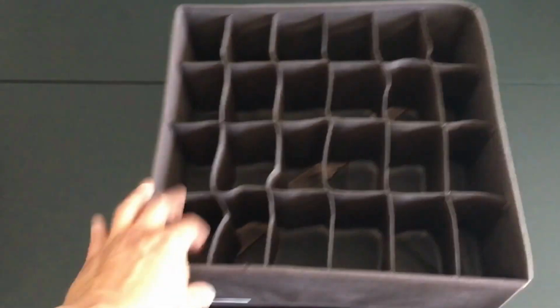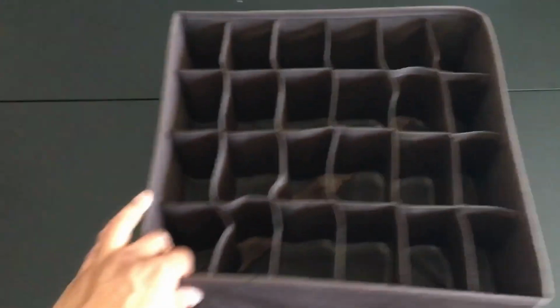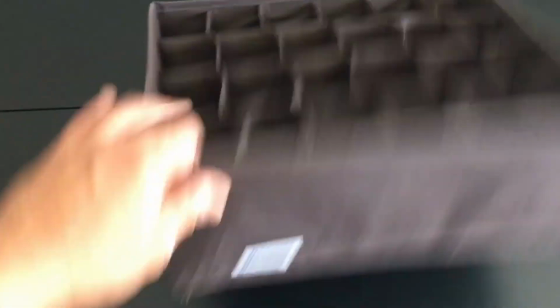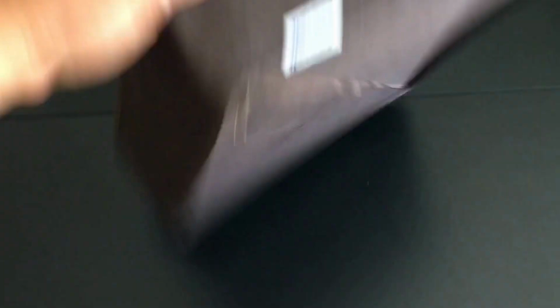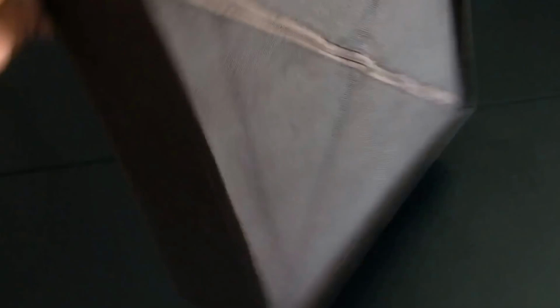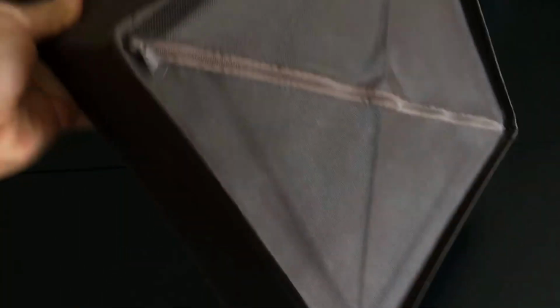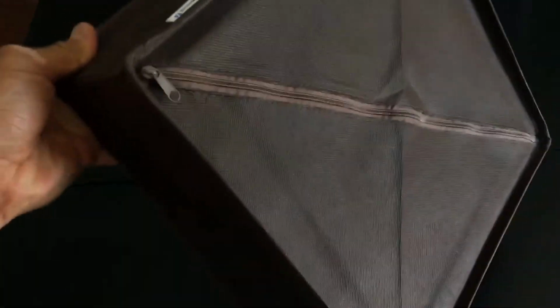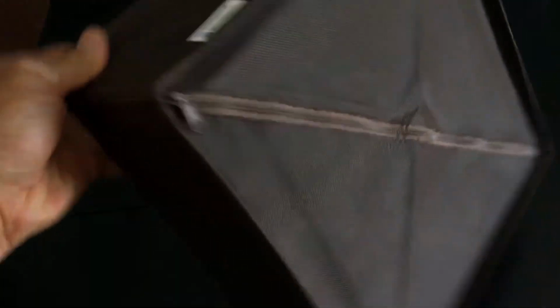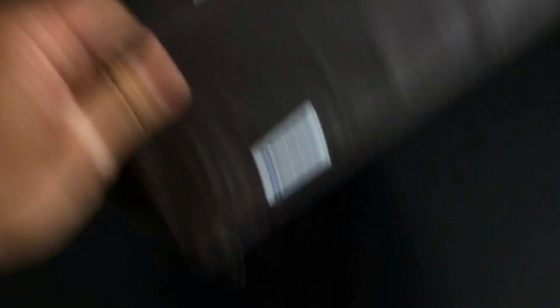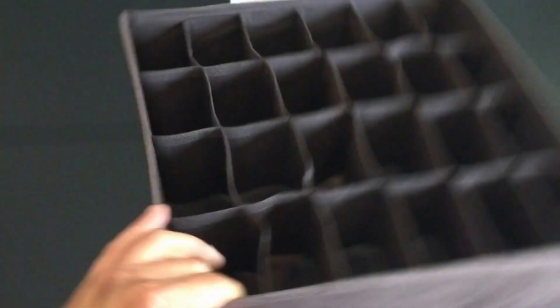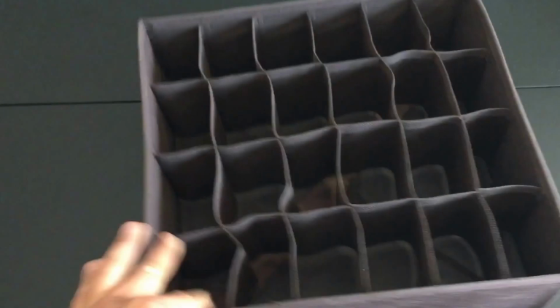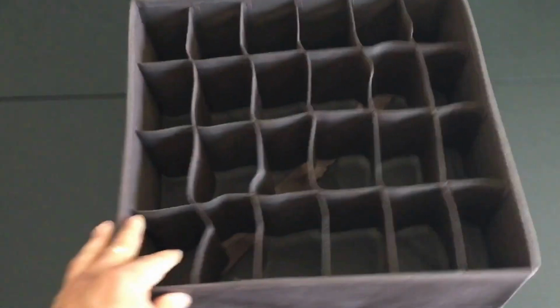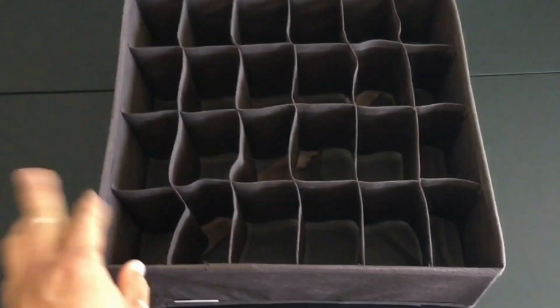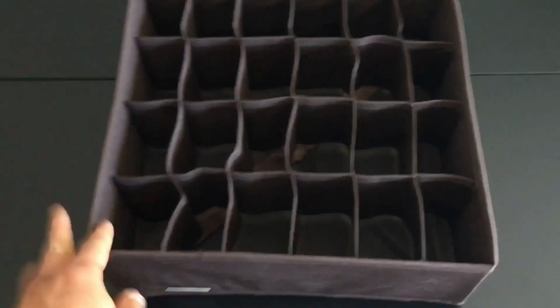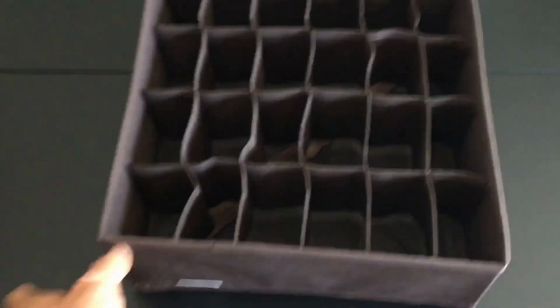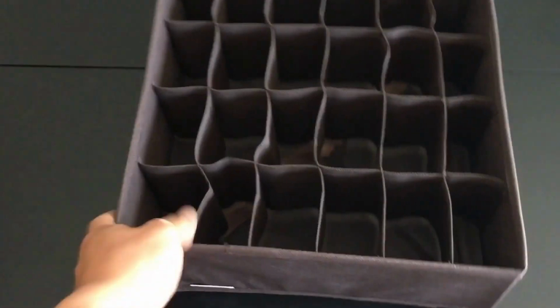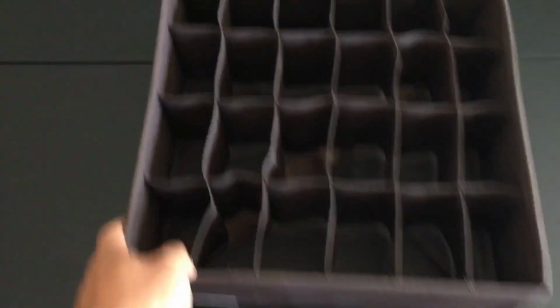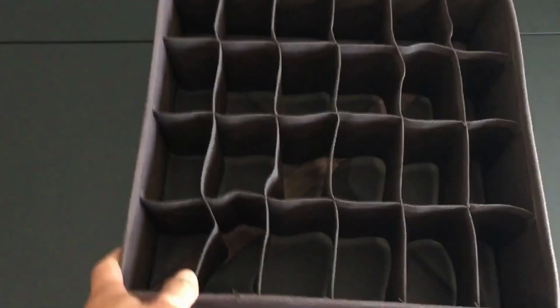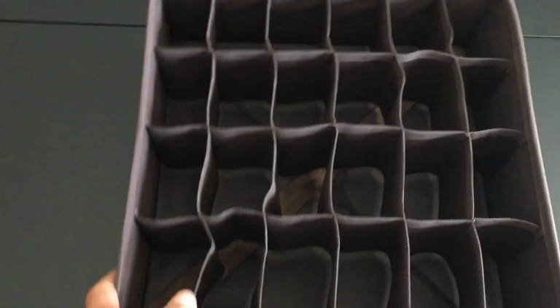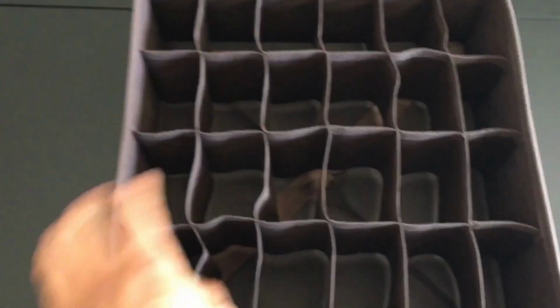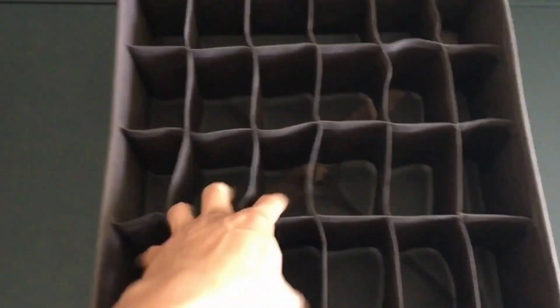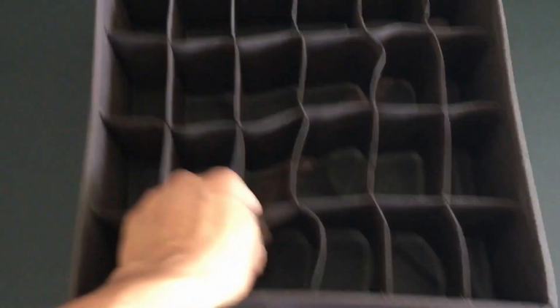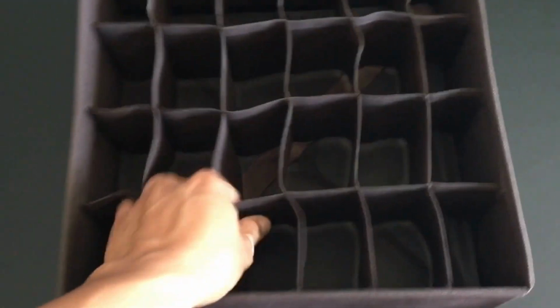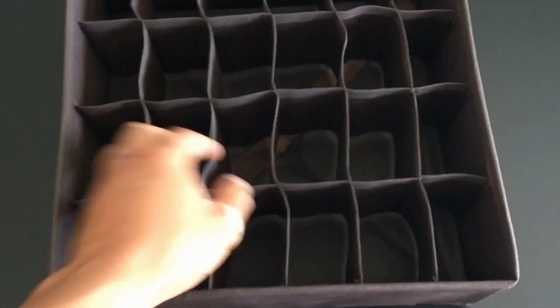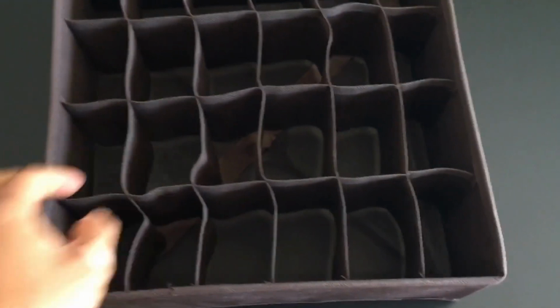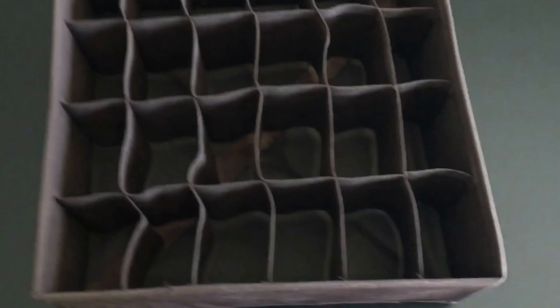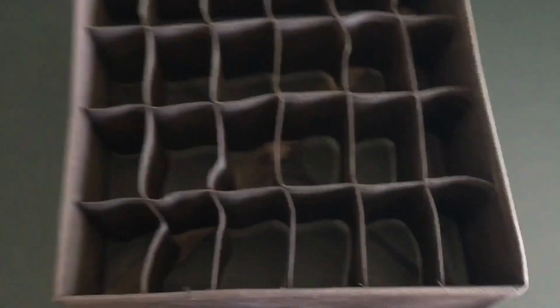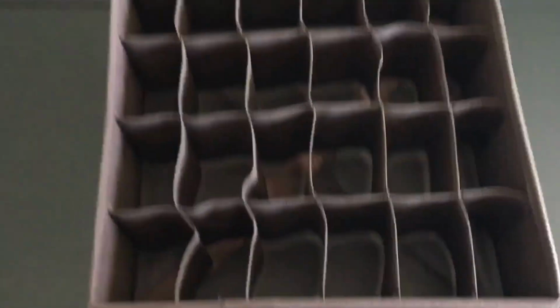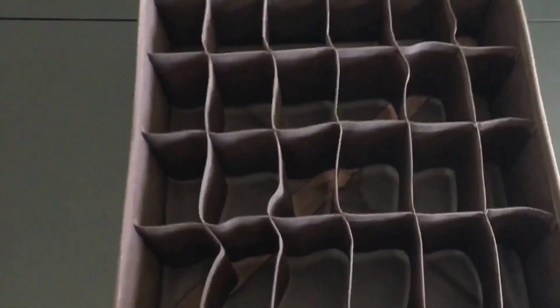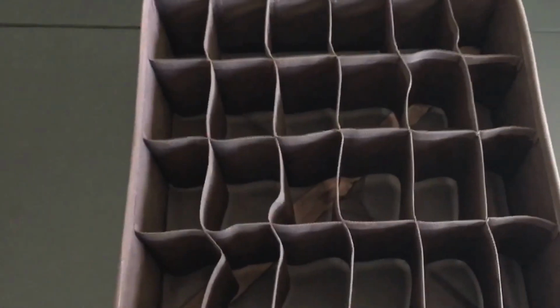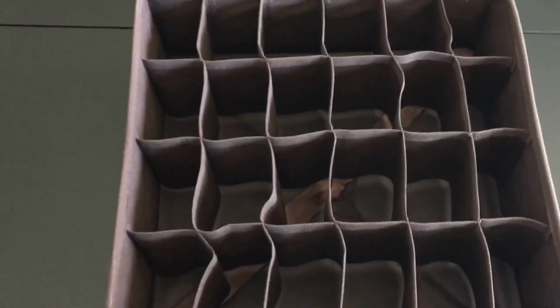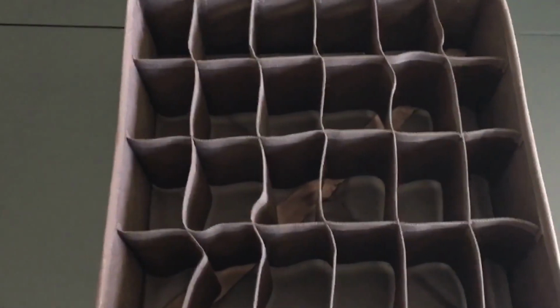So I zipped it up, and now this is the structure of this organizer. We'll go to the next piece.